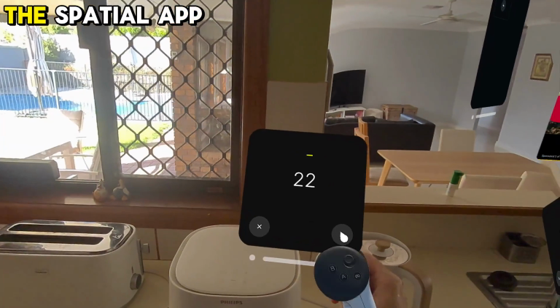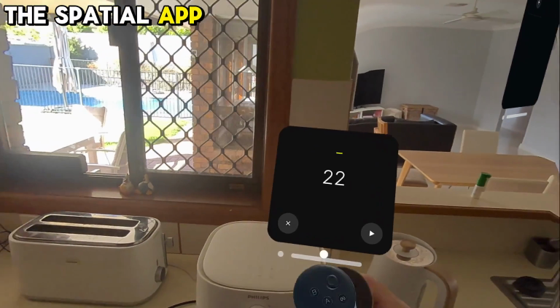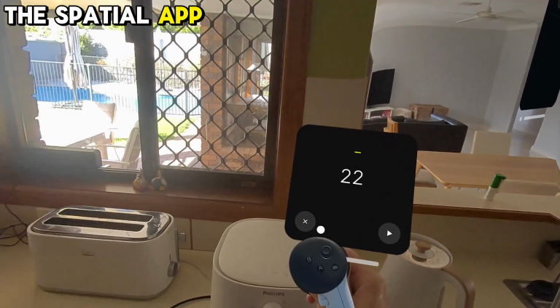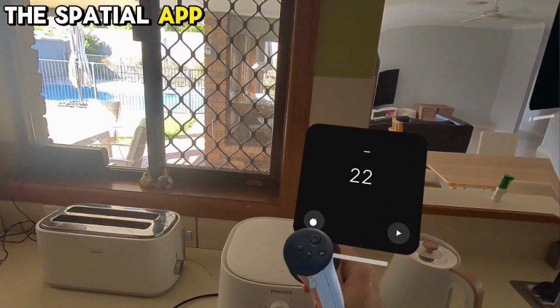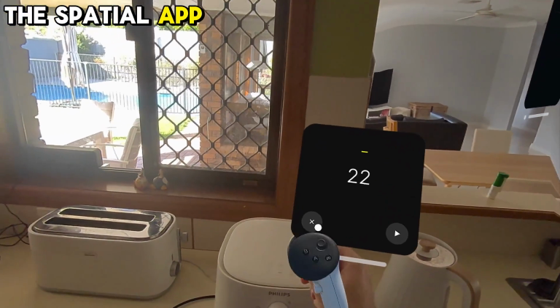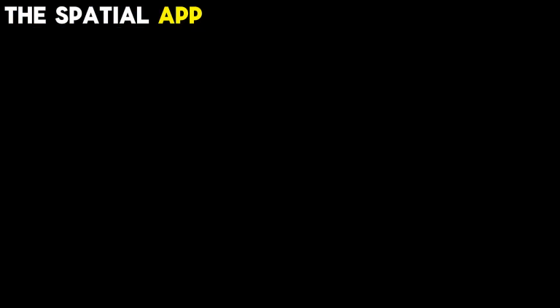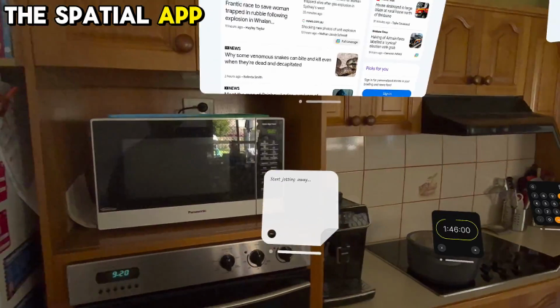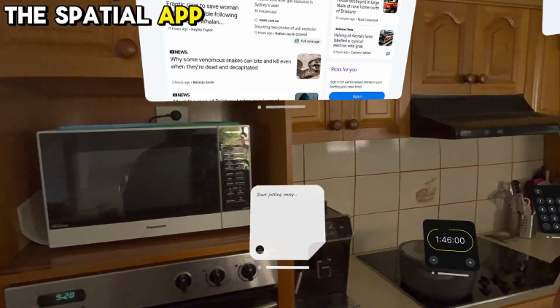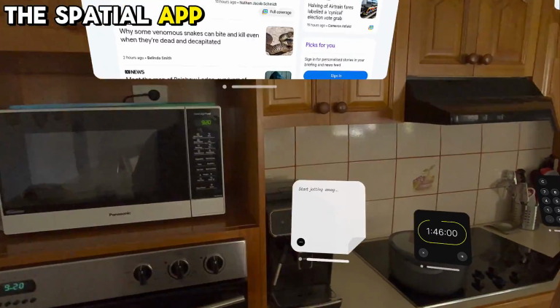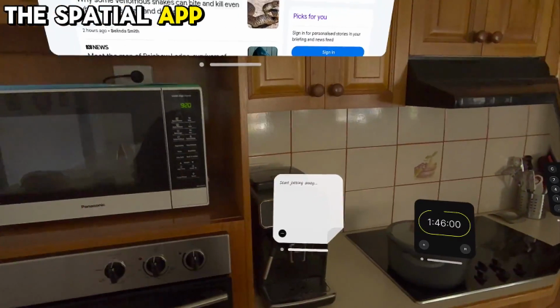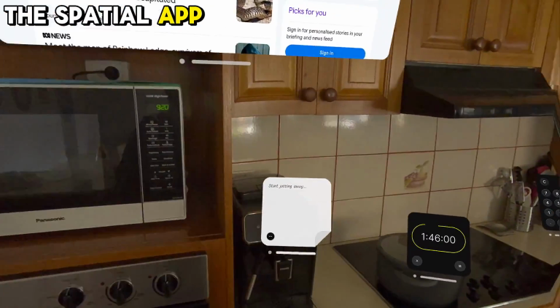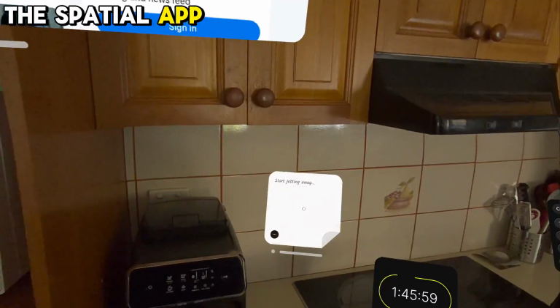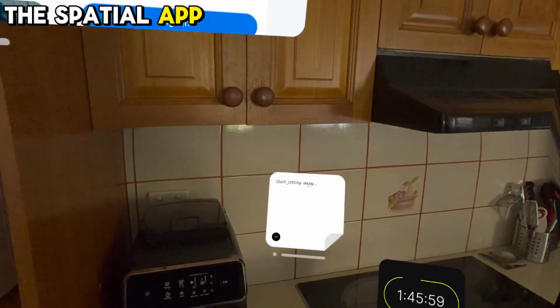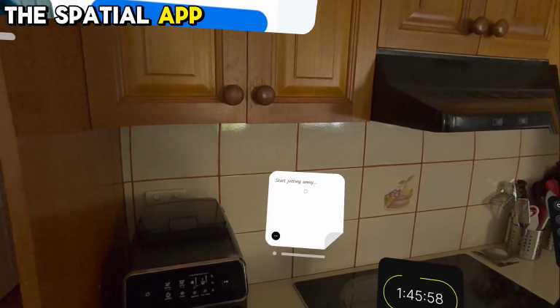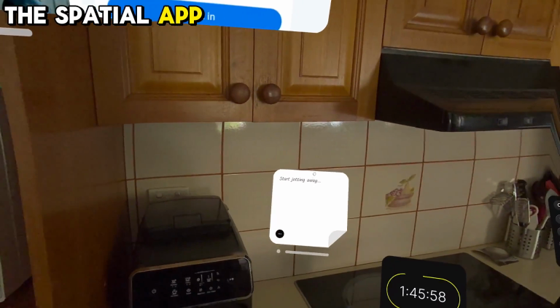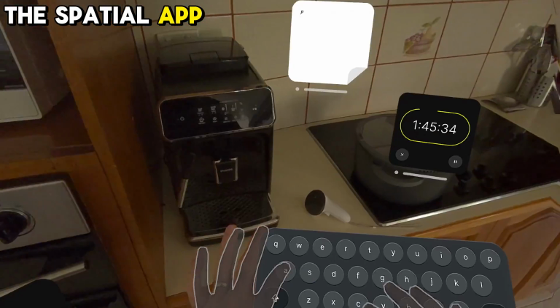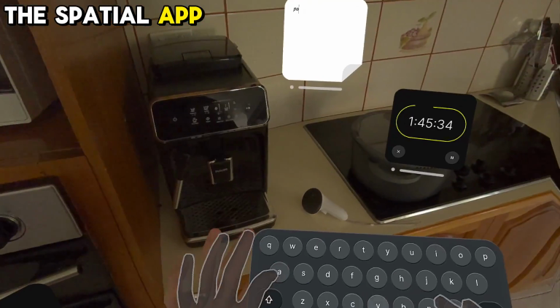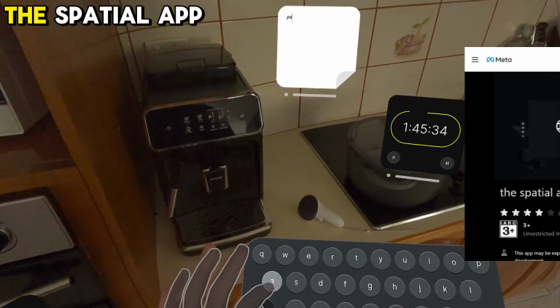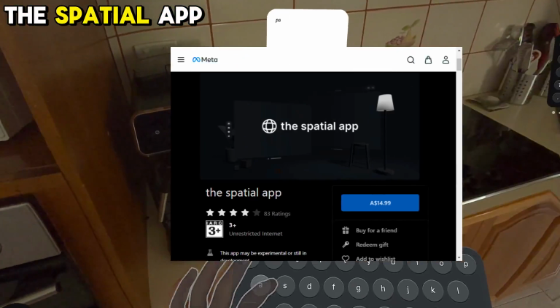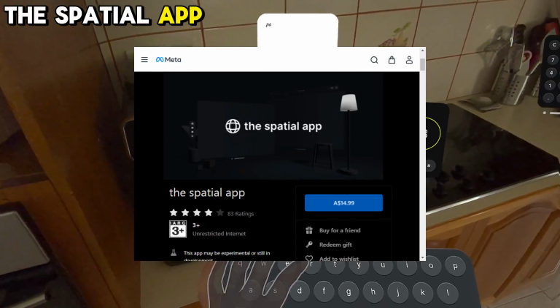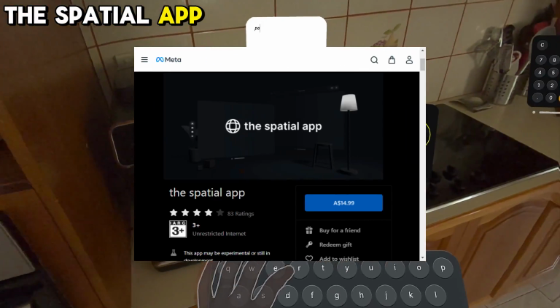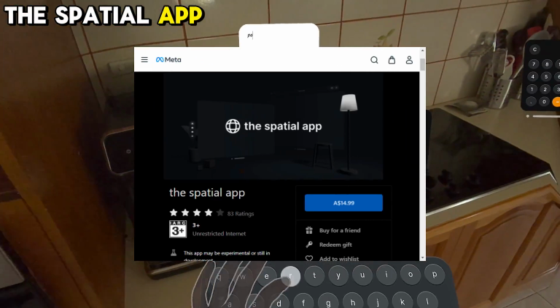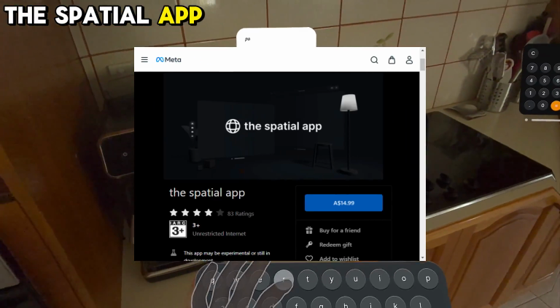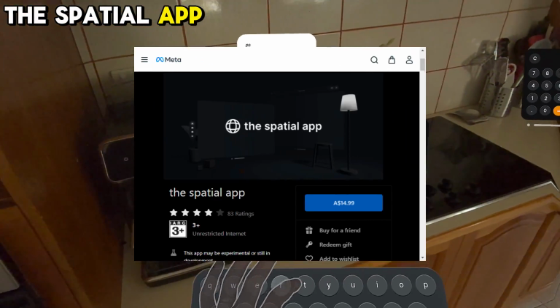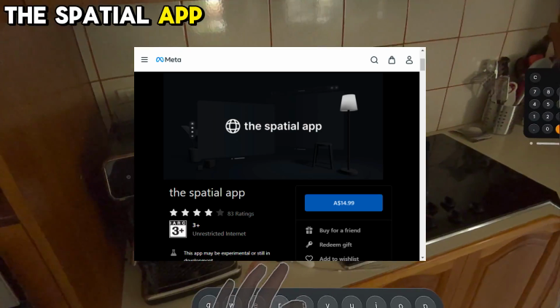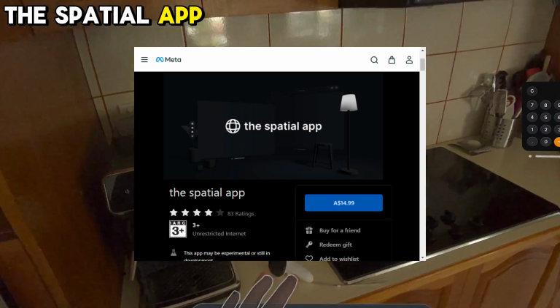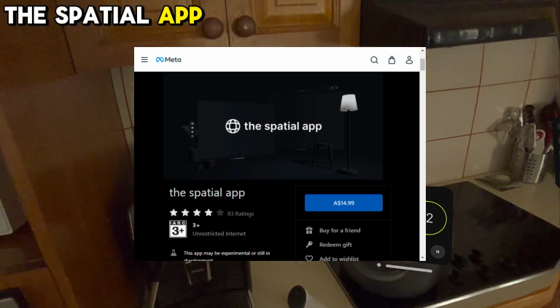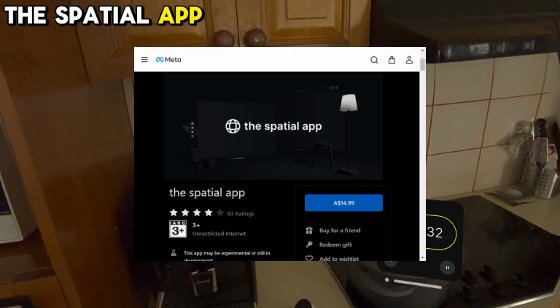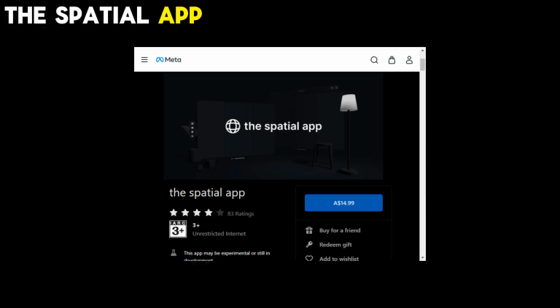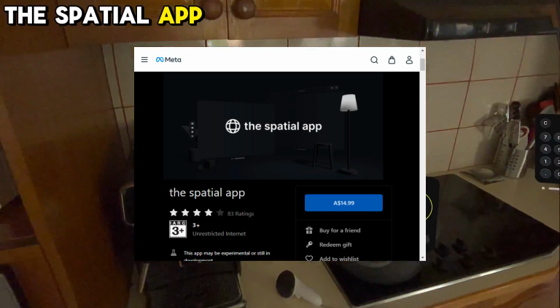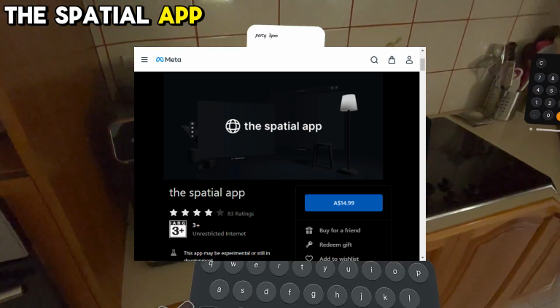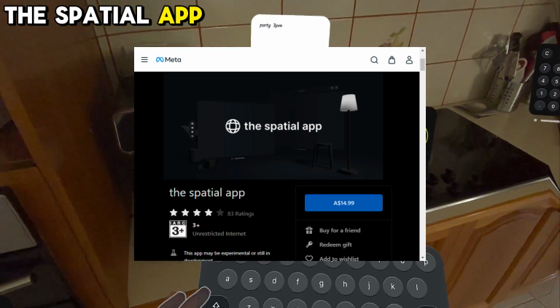It's a fairly new app, but it's already highly rated by users, with a score of 4.1 out of 5, based on 83 ratings.